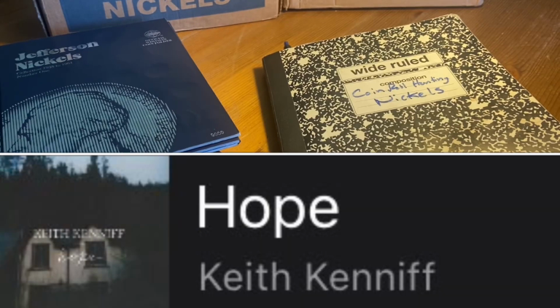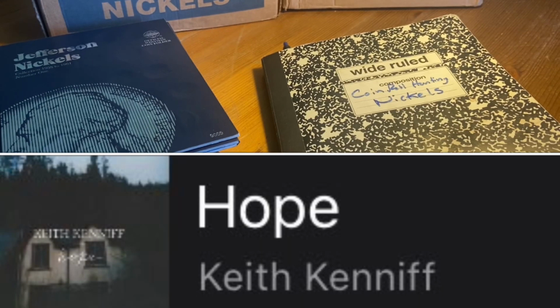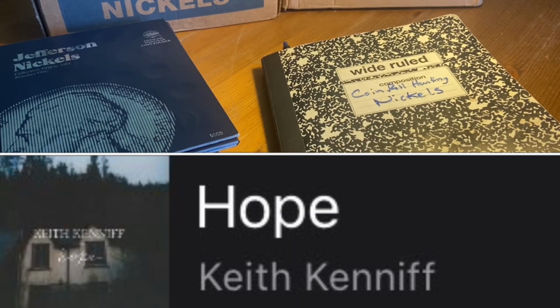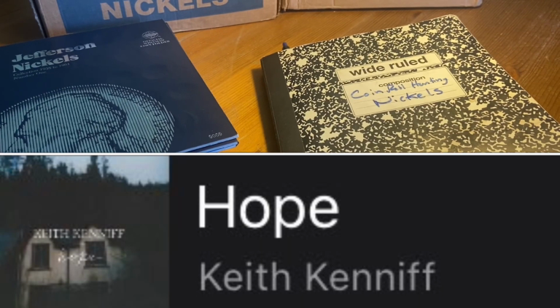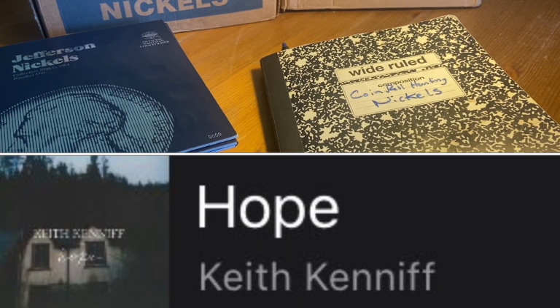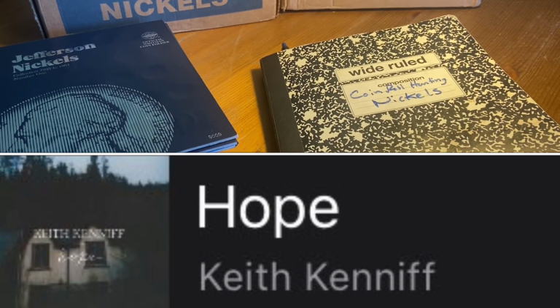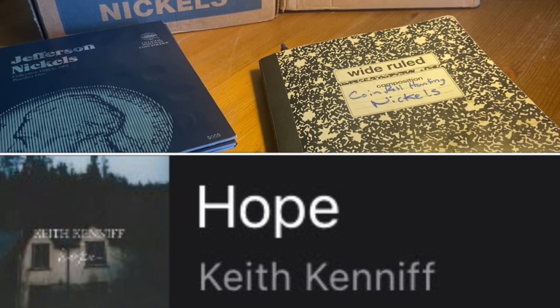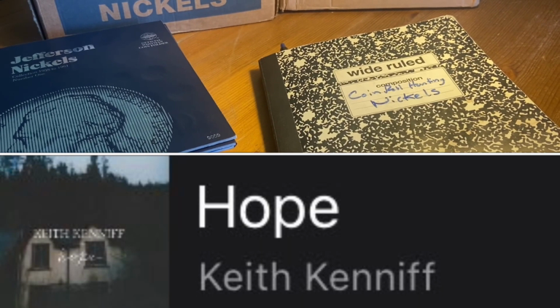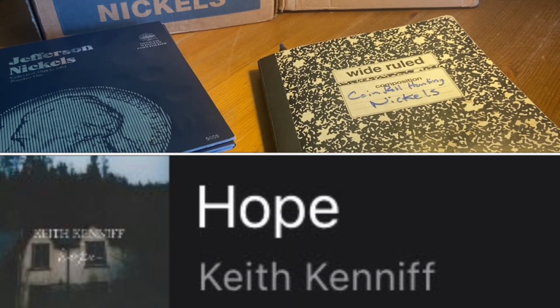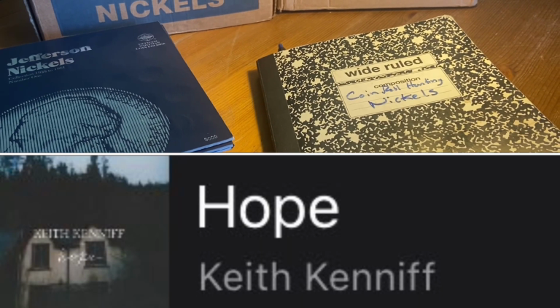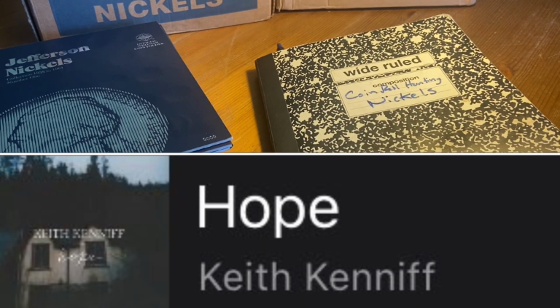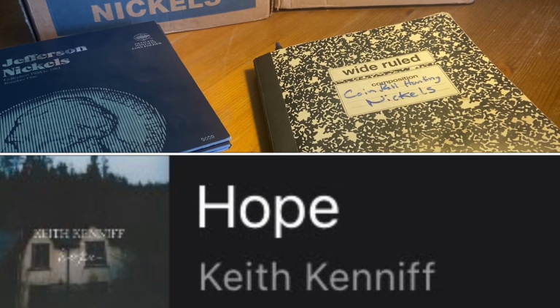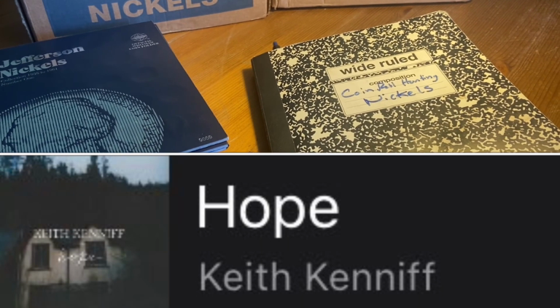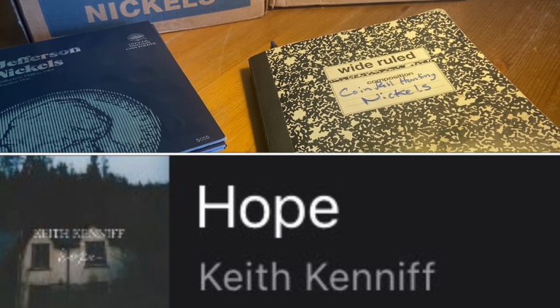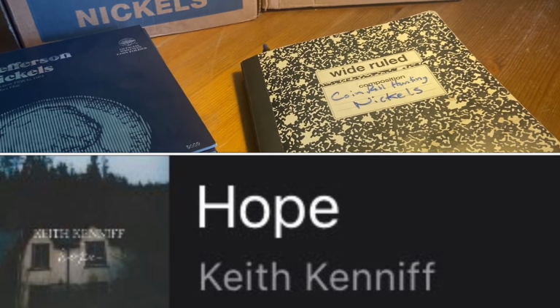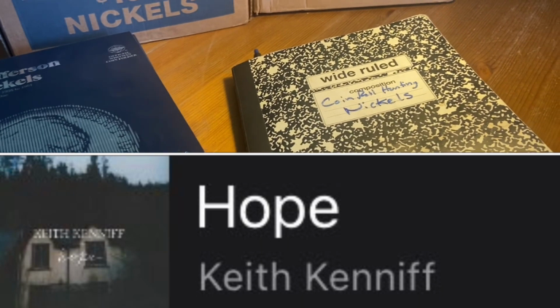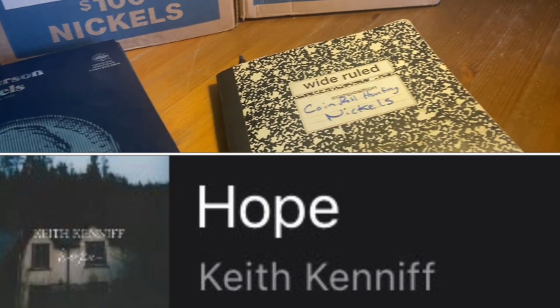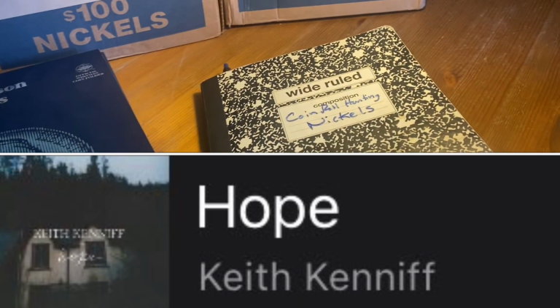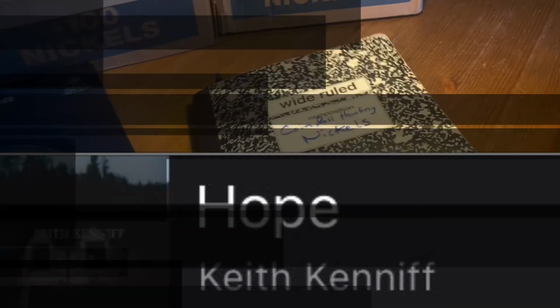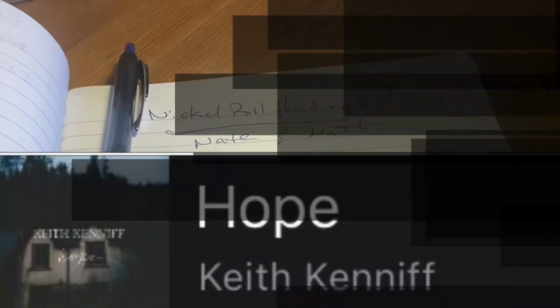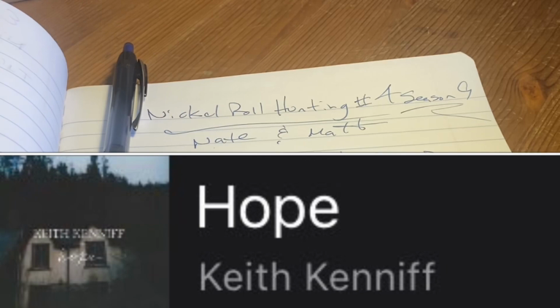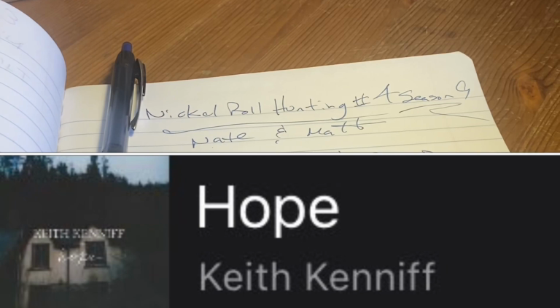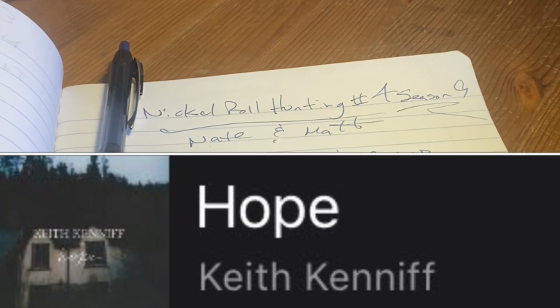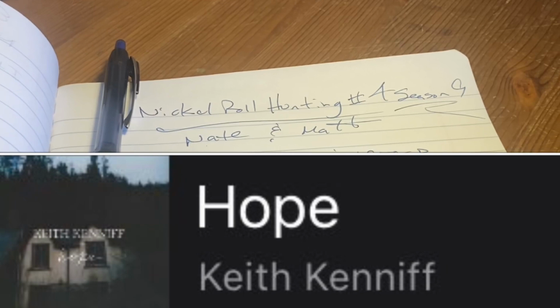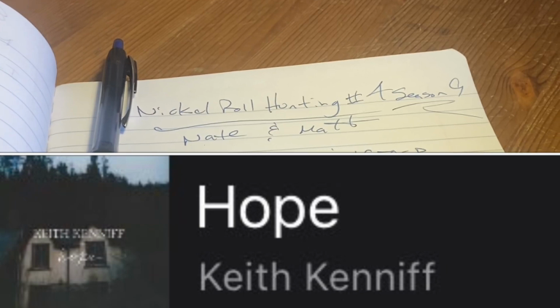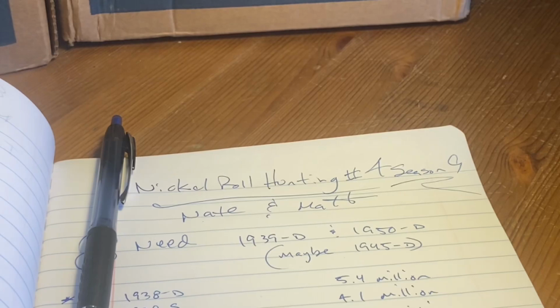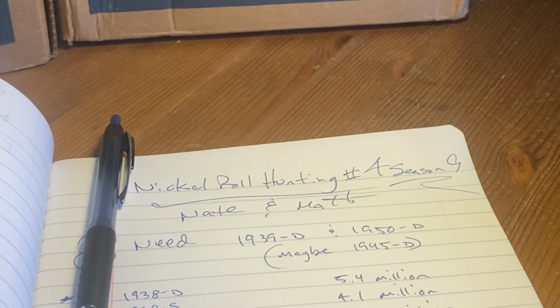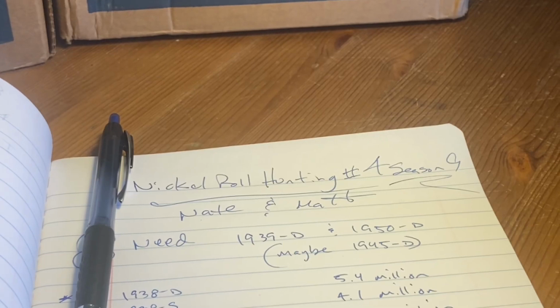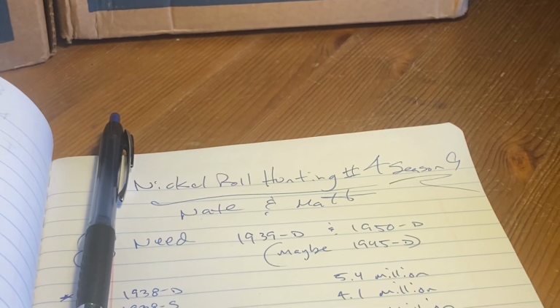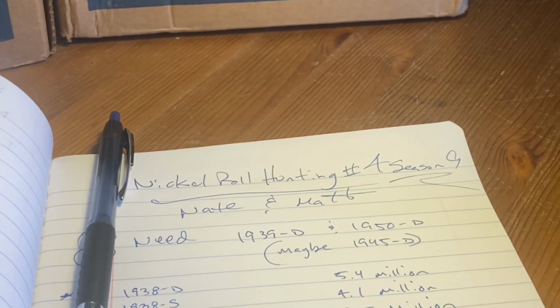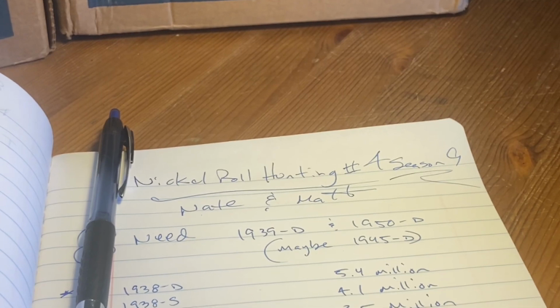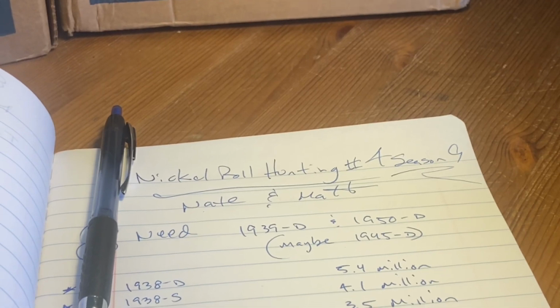Howdy folks, Nathan Trevor, American Collector, and Nickel Roll Hunter. Welcome to Nickel Roll Hunting 4 of Season 9.